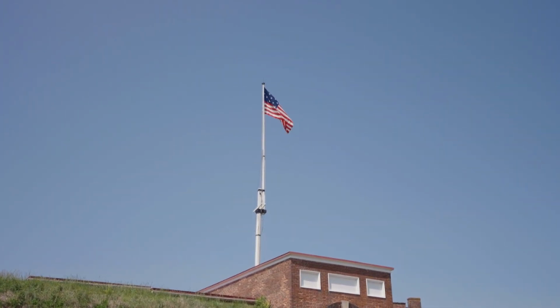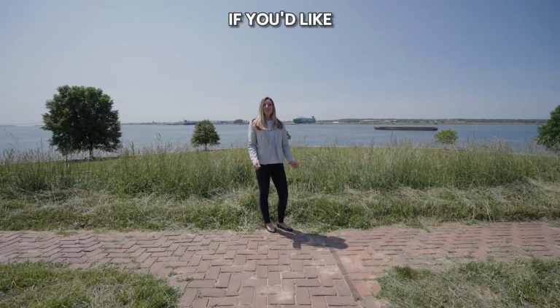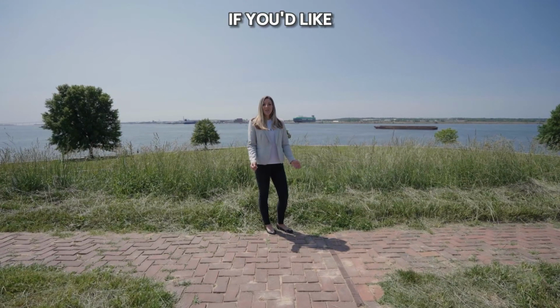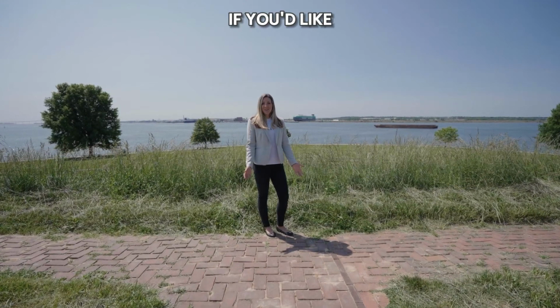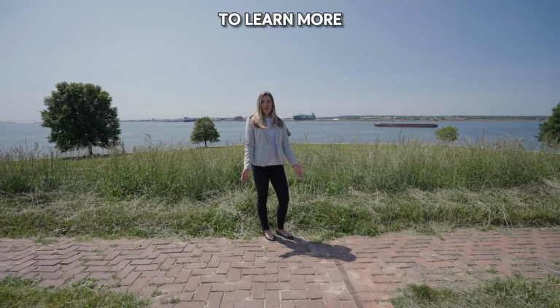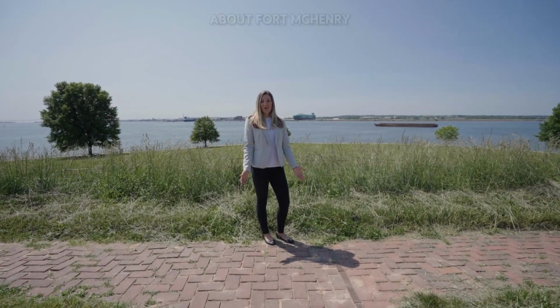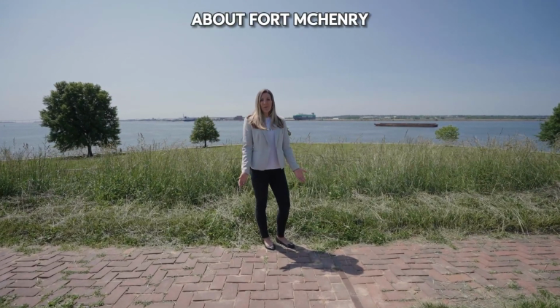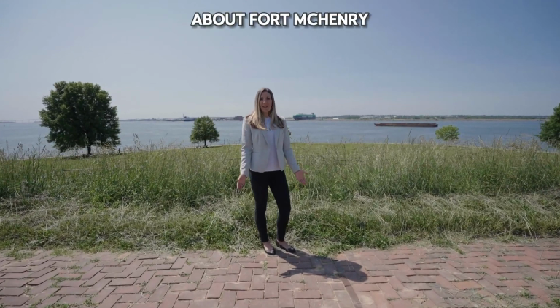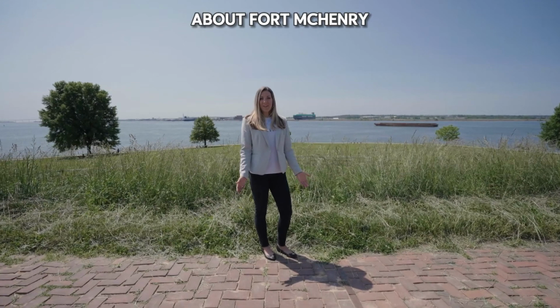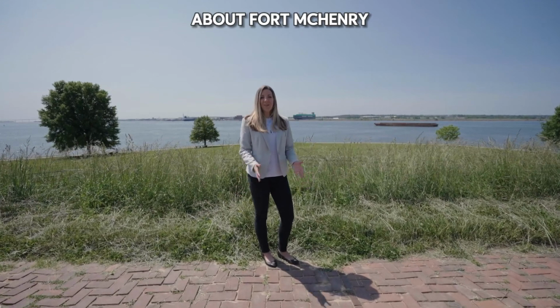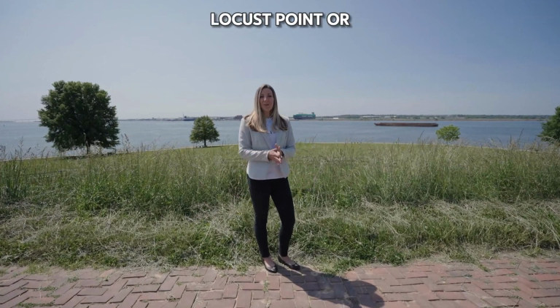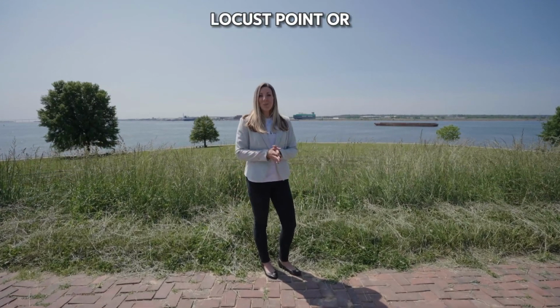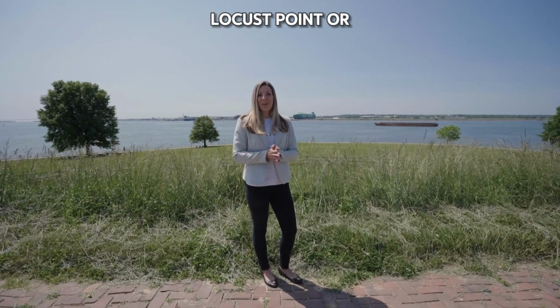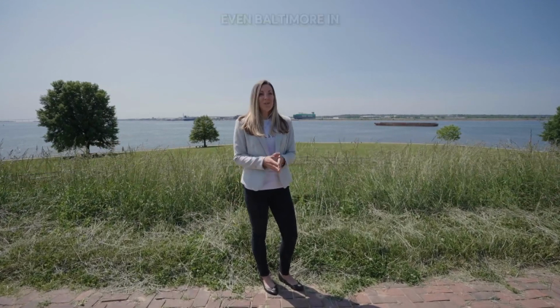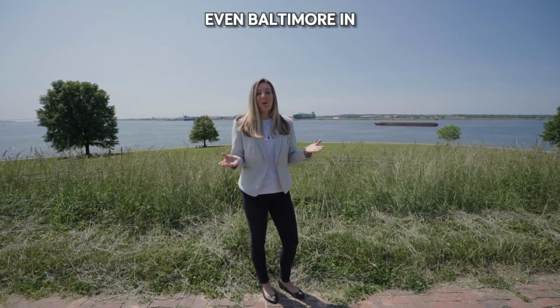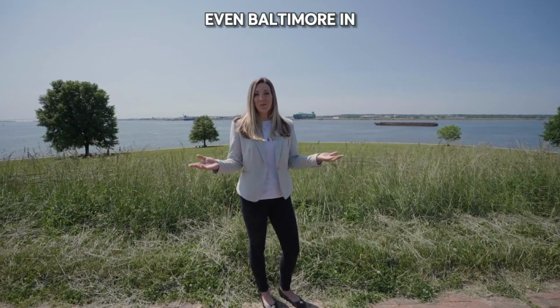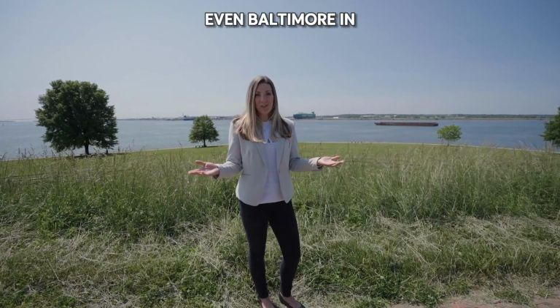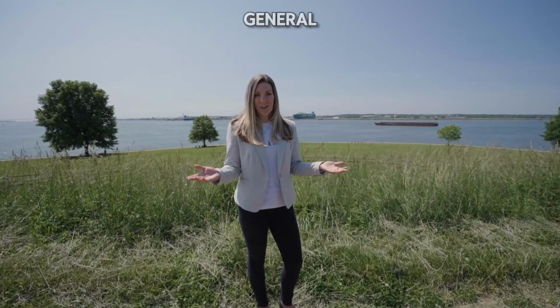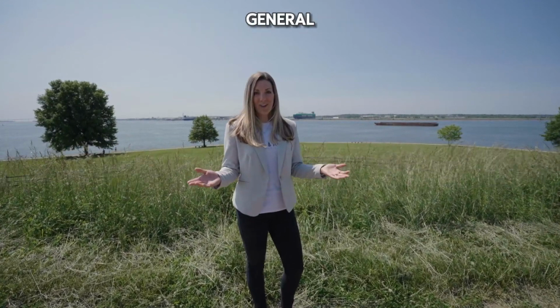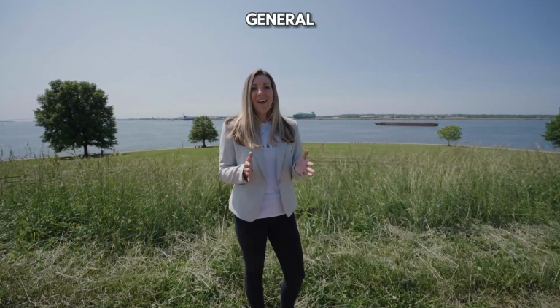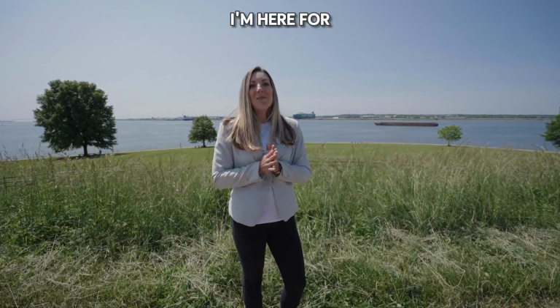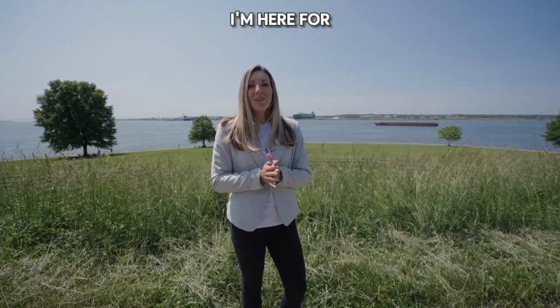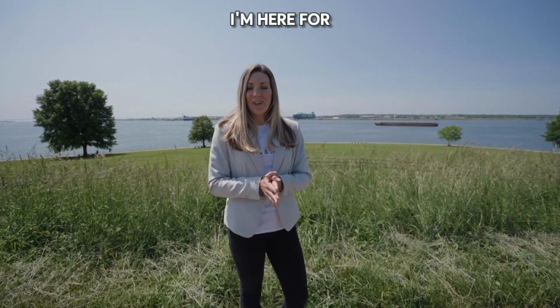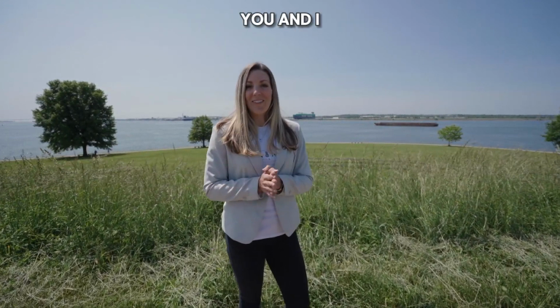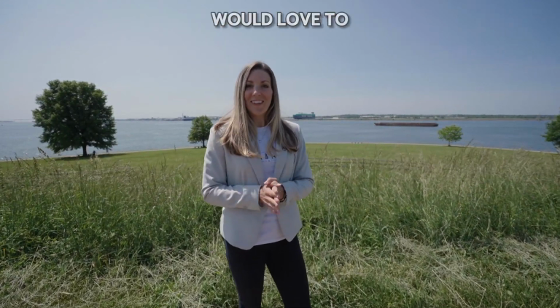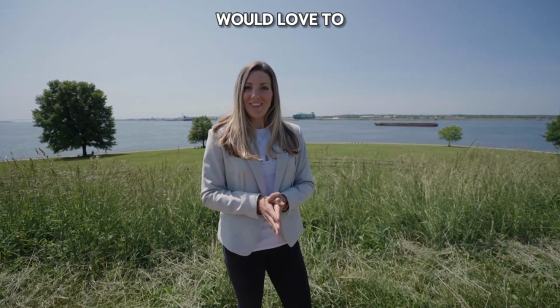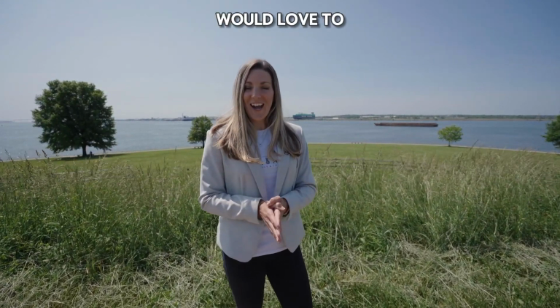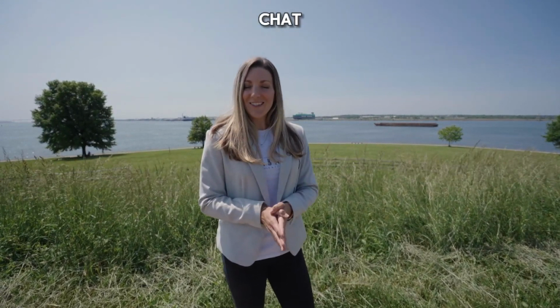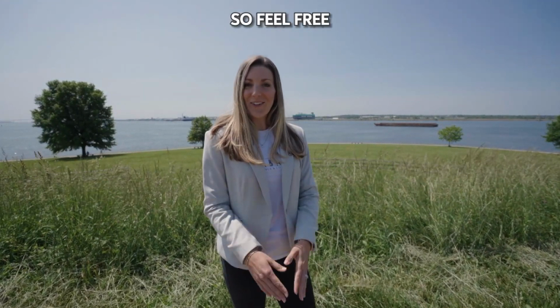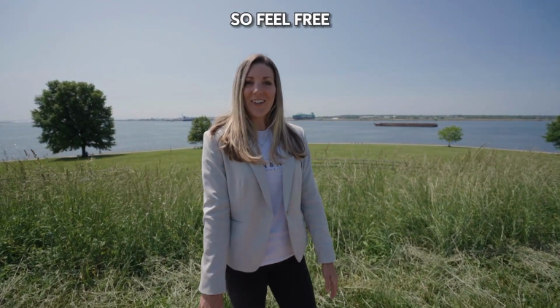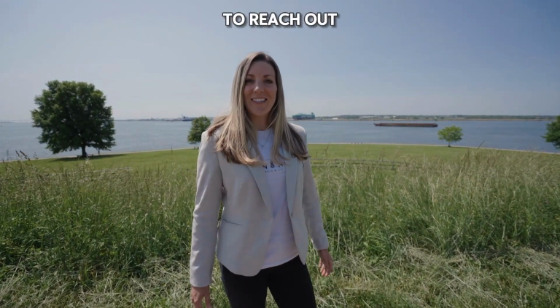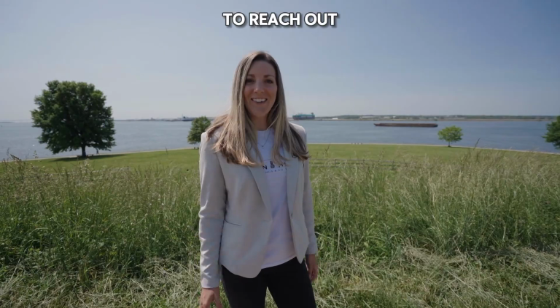If you'd like to learn more about Fort McHenry, Locust Point, or even Baltimore in general, I'm here for you, and I would love to chat, so feel free to reach out.